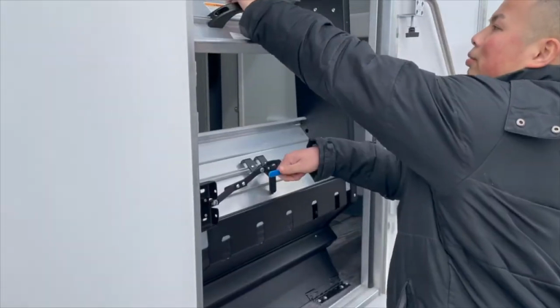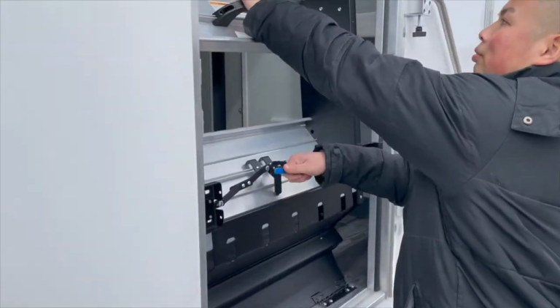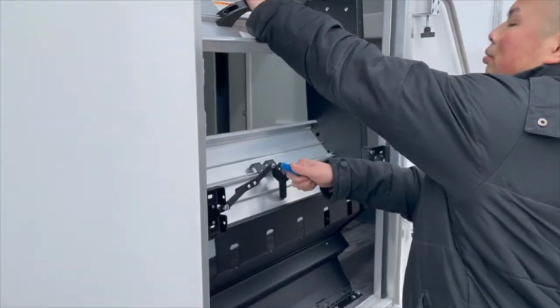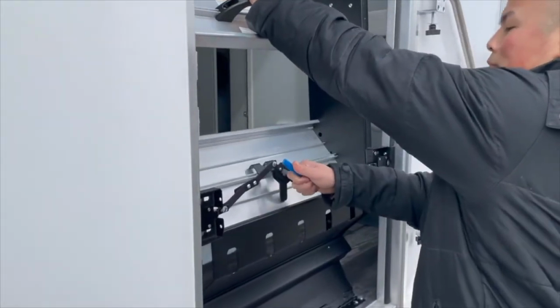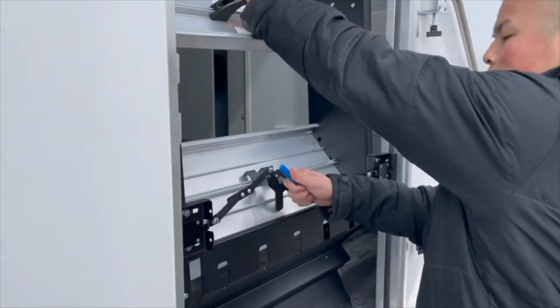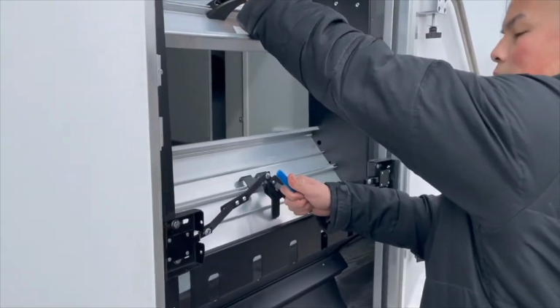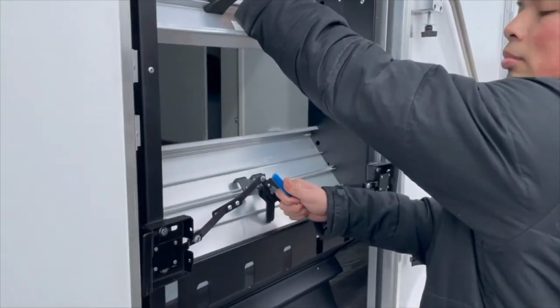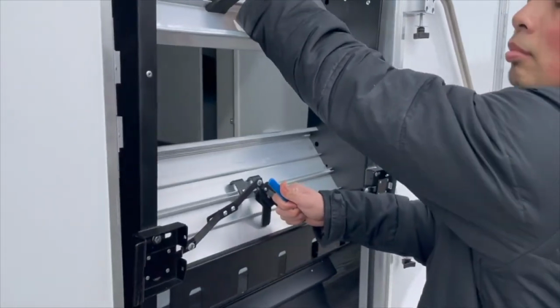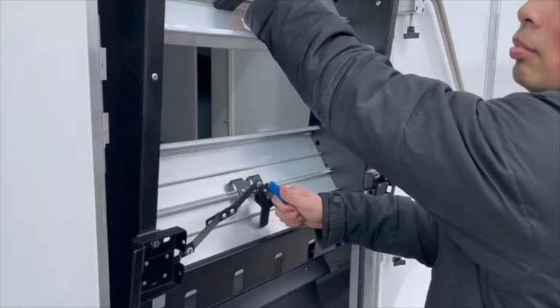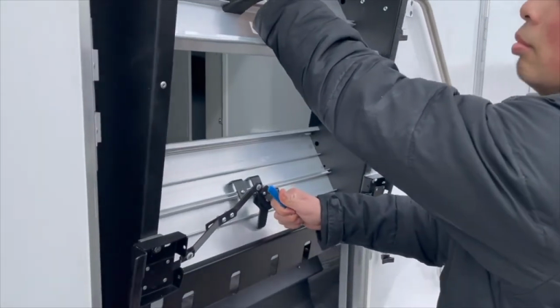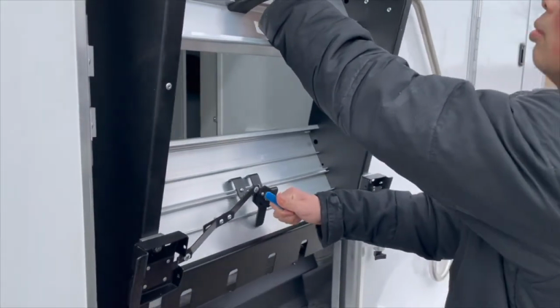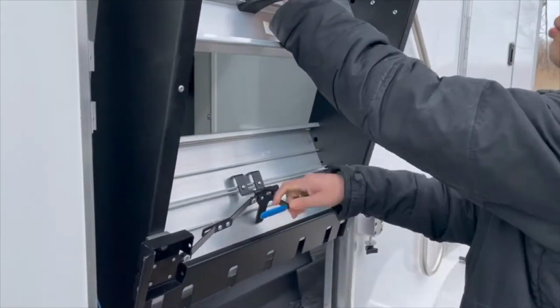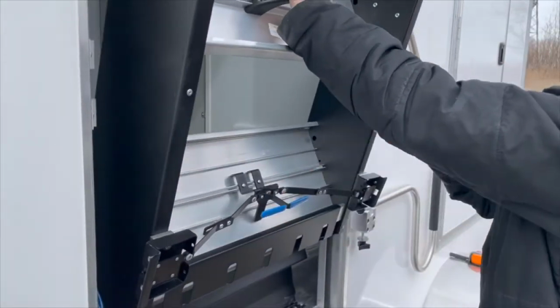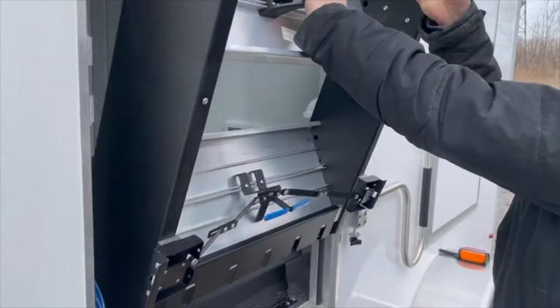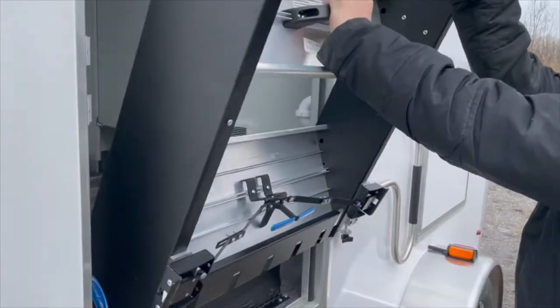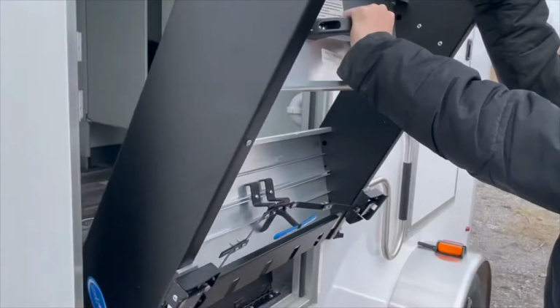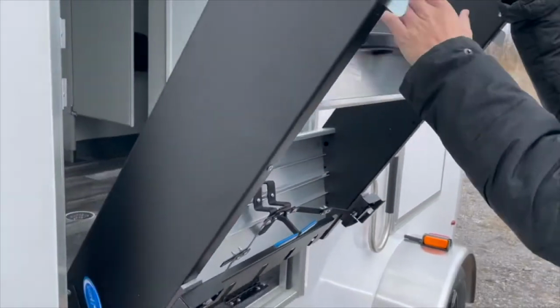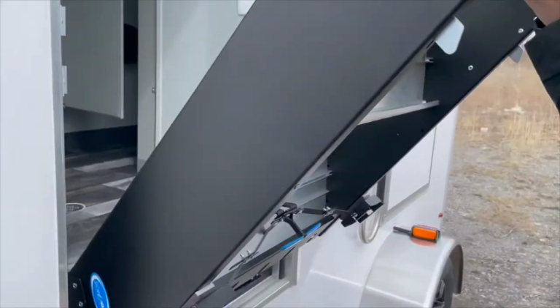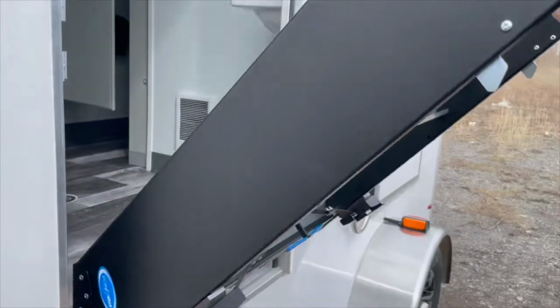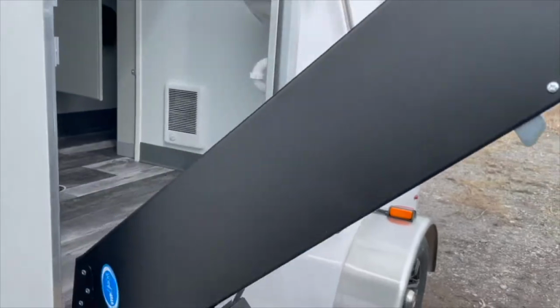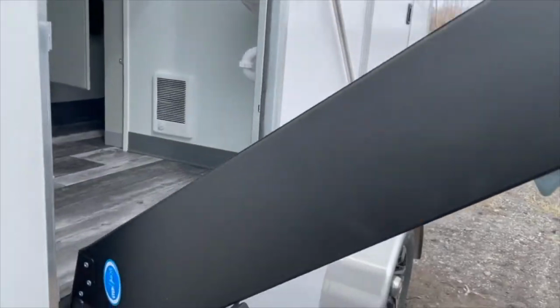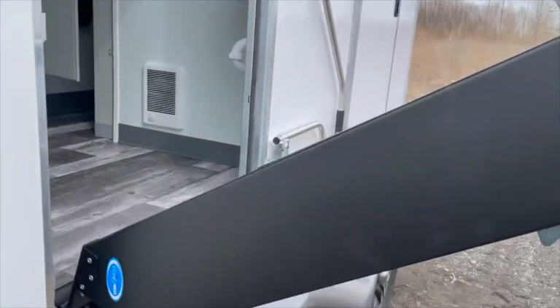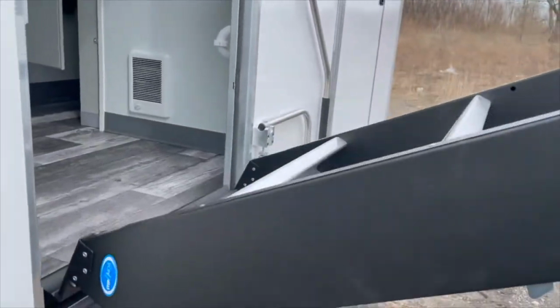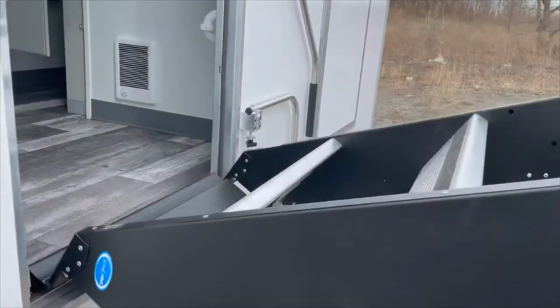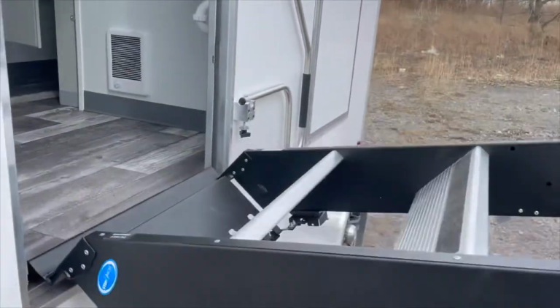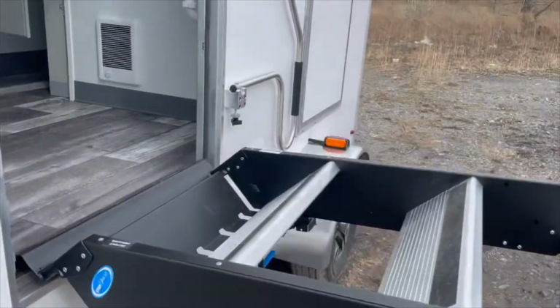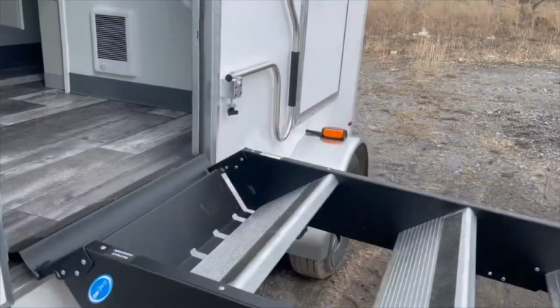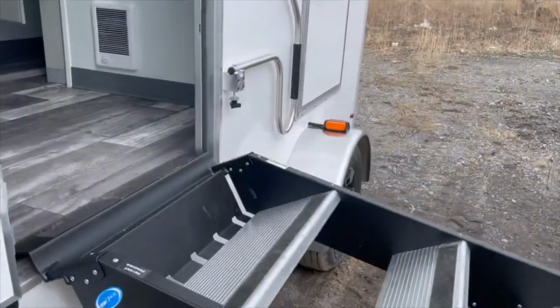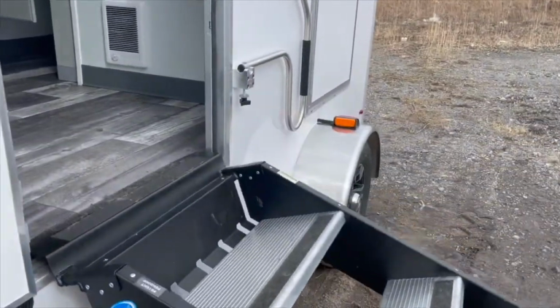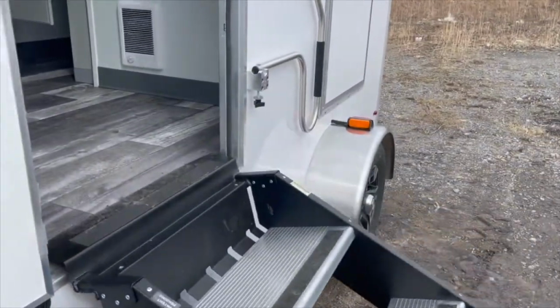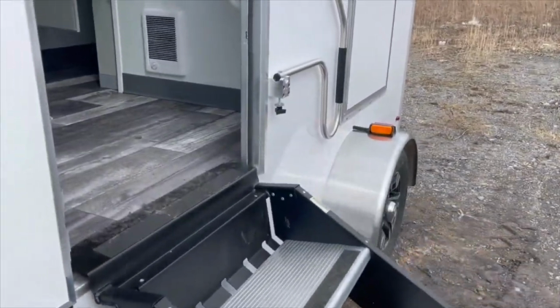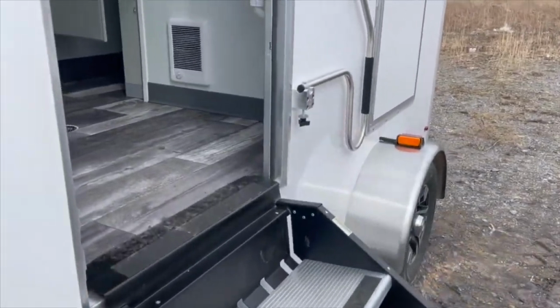To pull the stairs down, simply open the door all the way, turn the knob, and the stairs fall down gently.